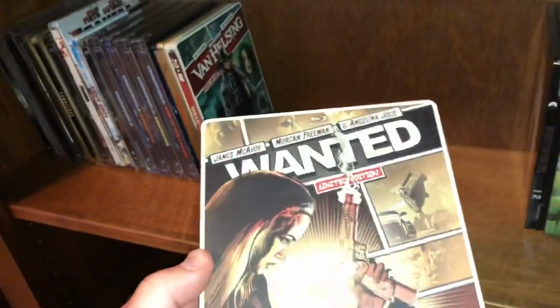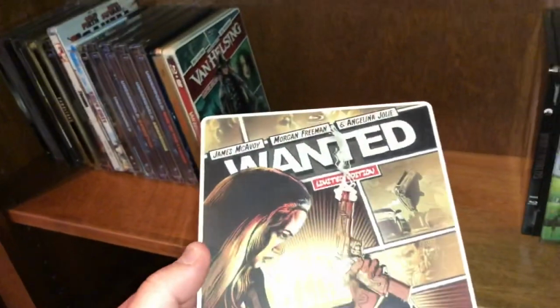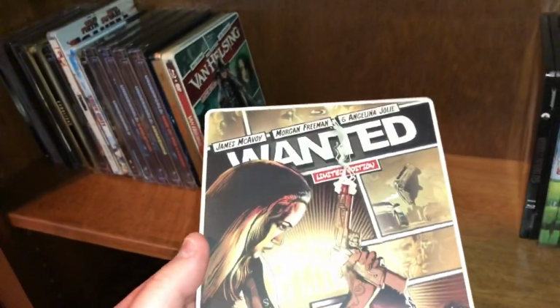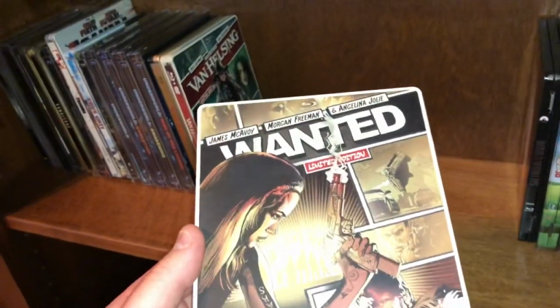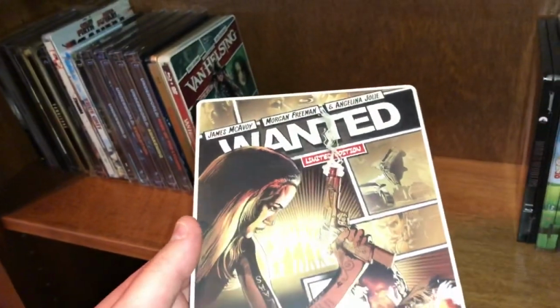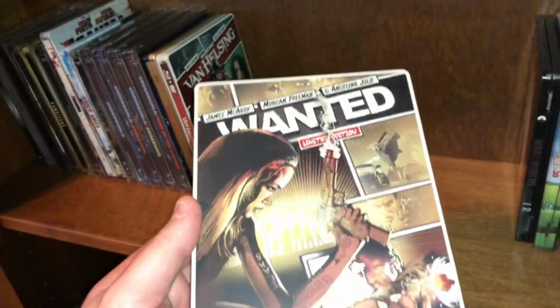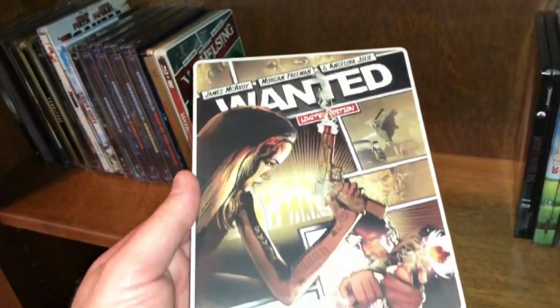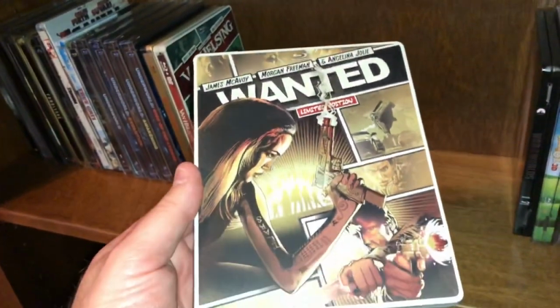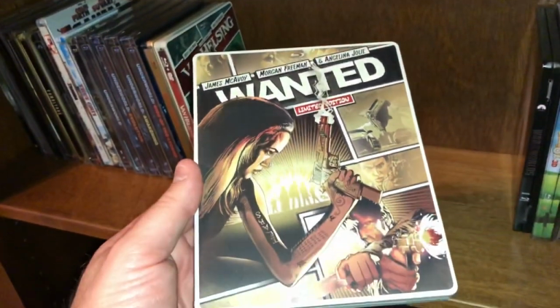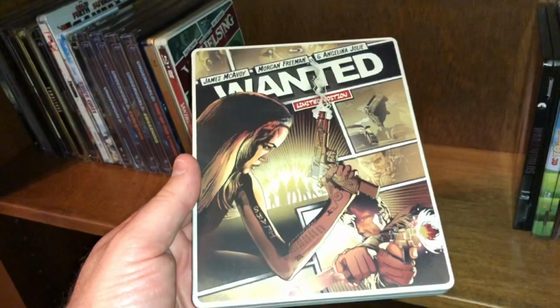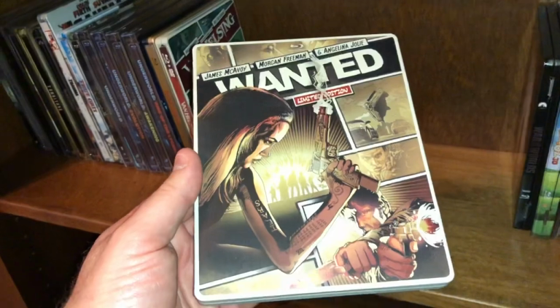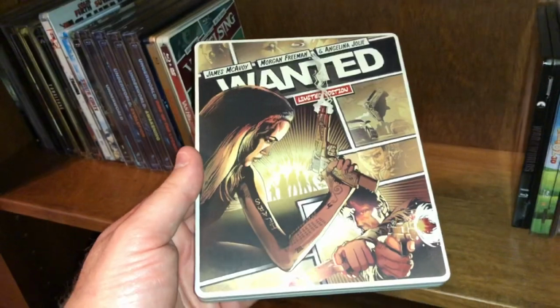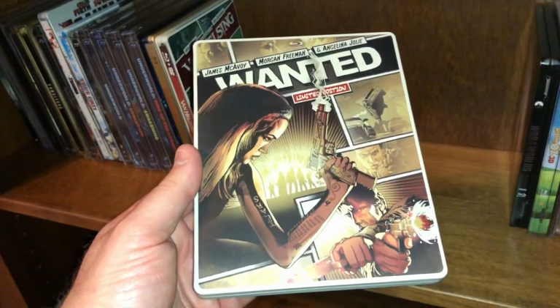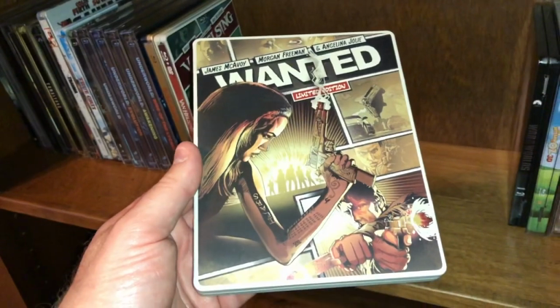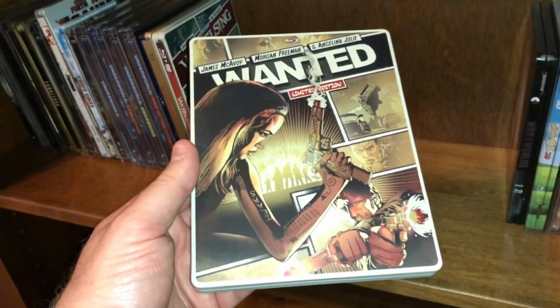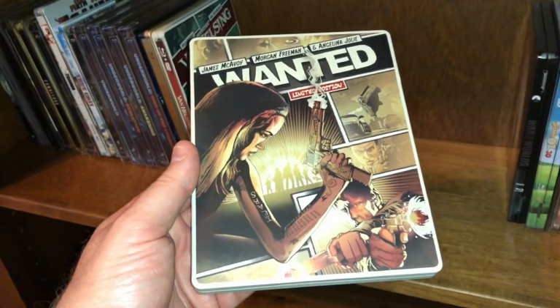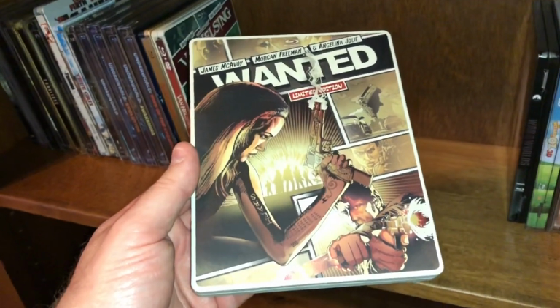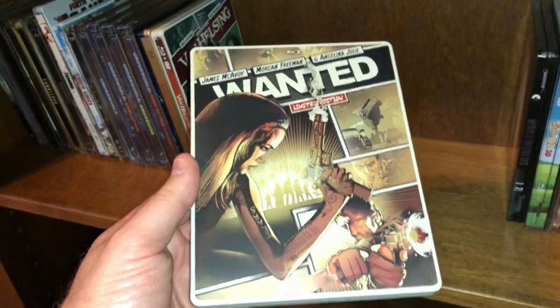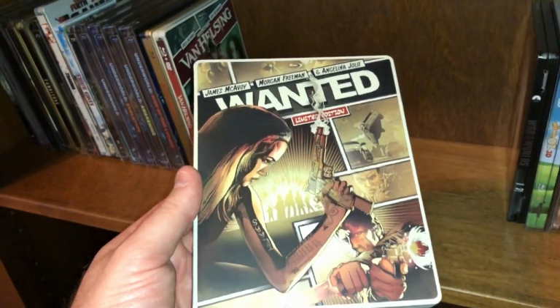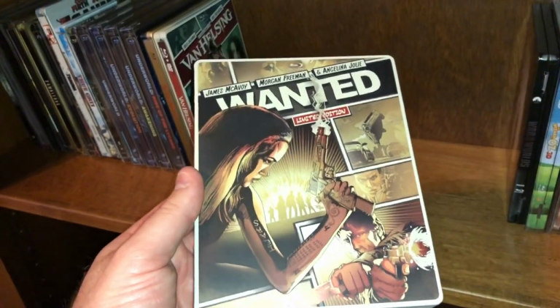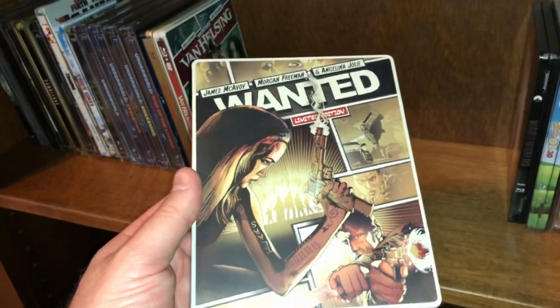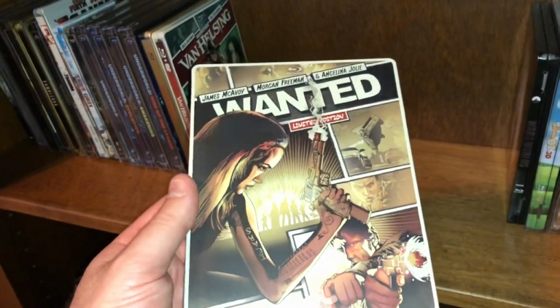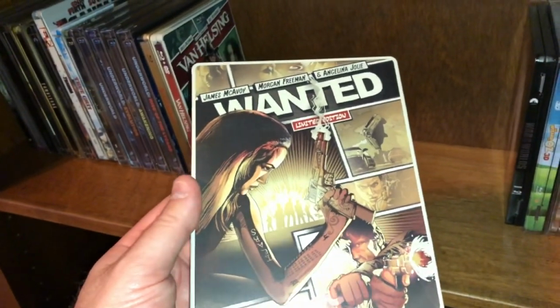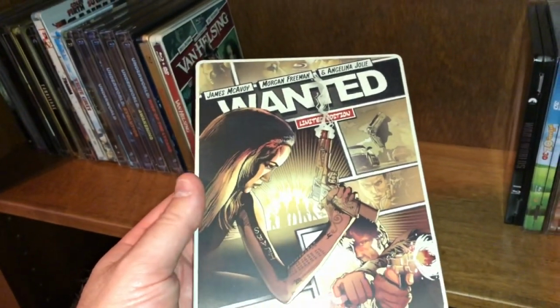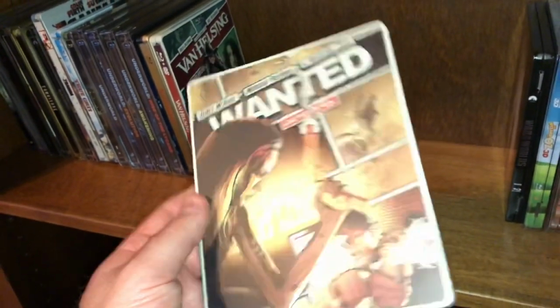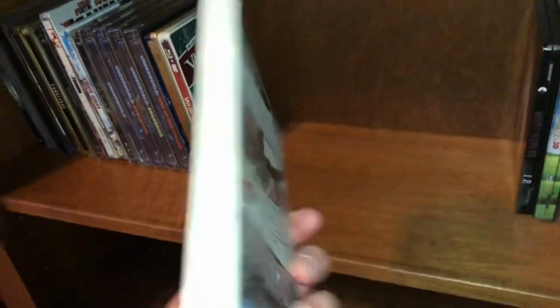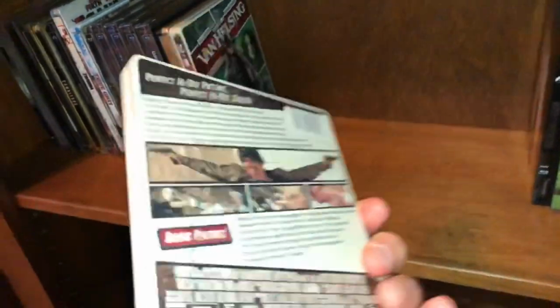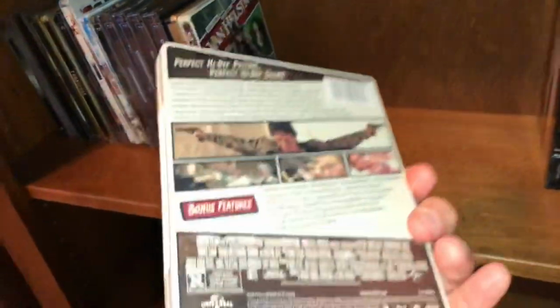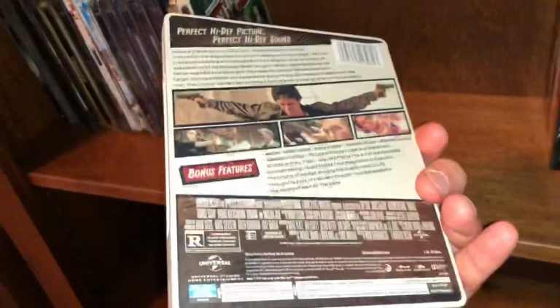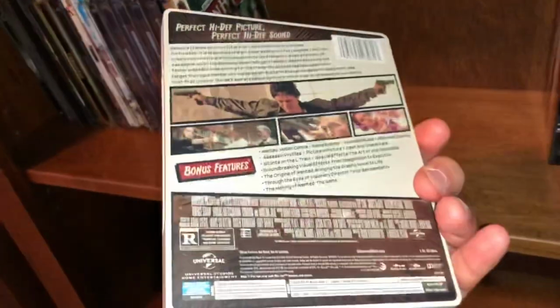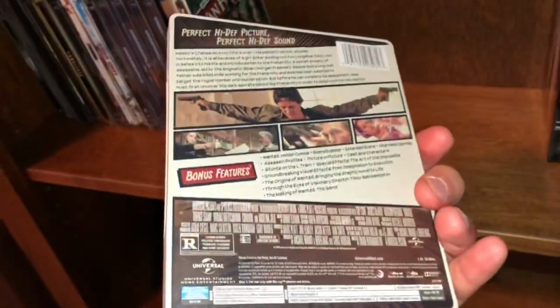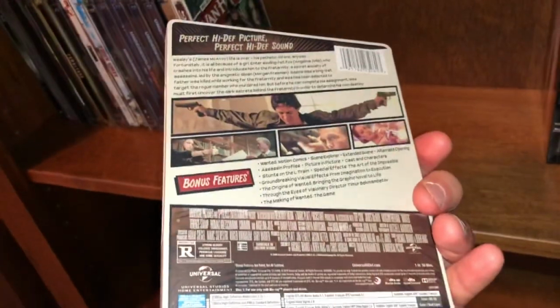Here is Angelina Jolie in Wanted — this is the comic book limited edition cover.